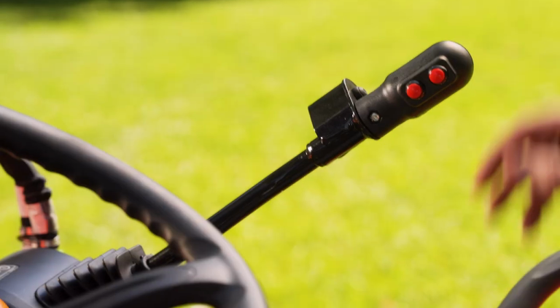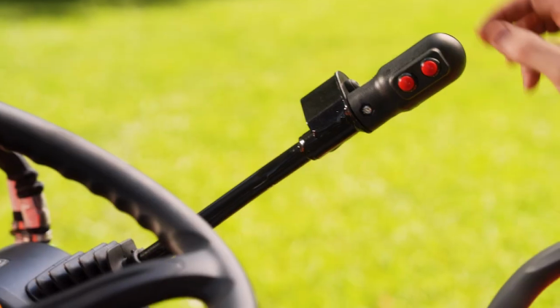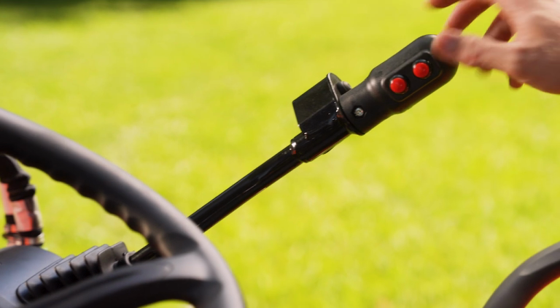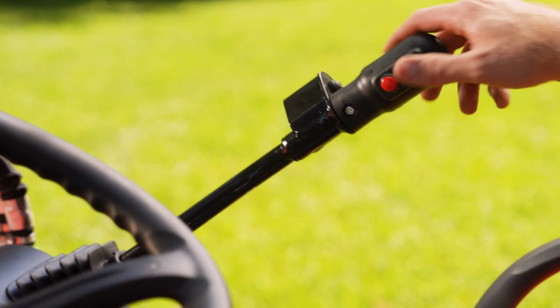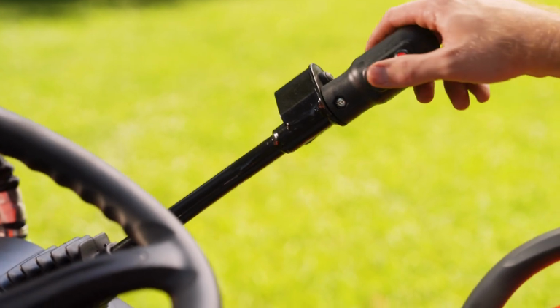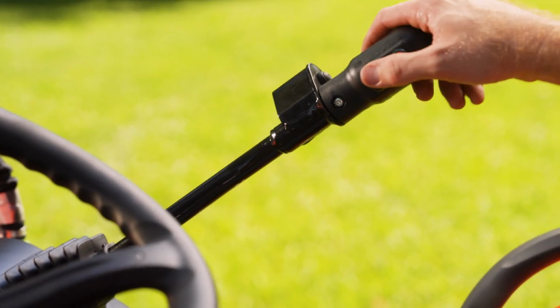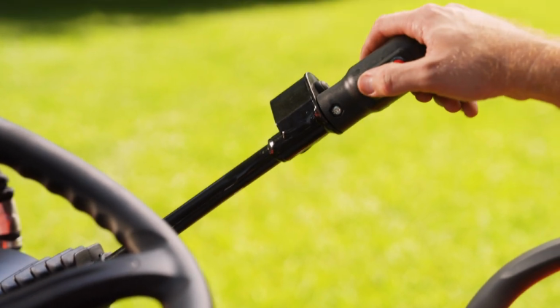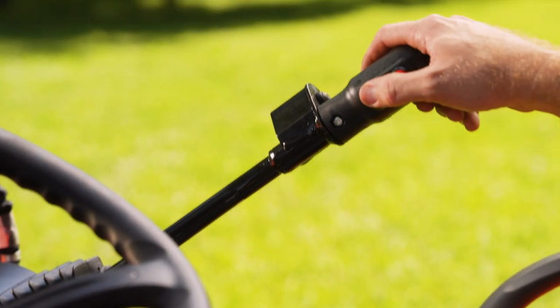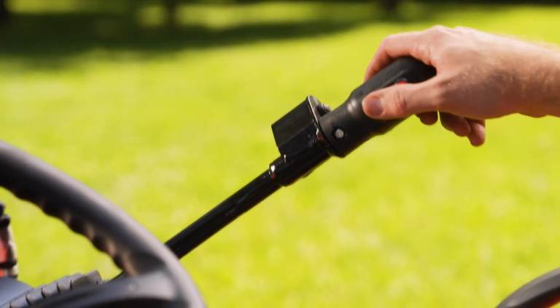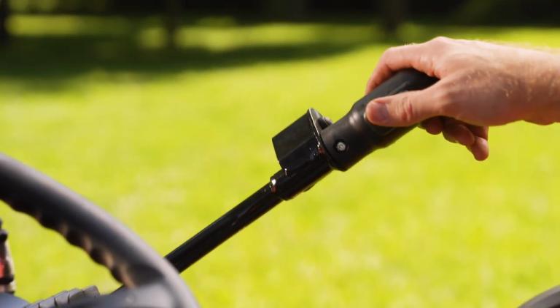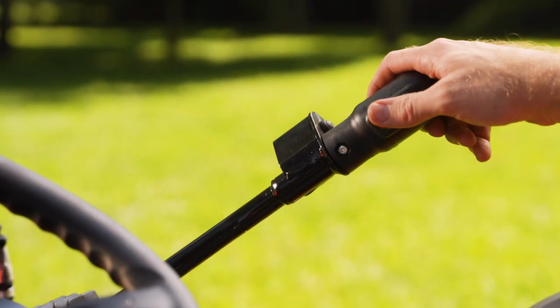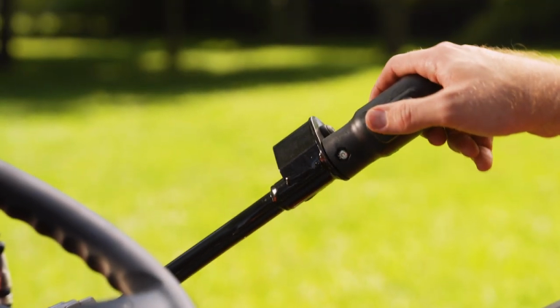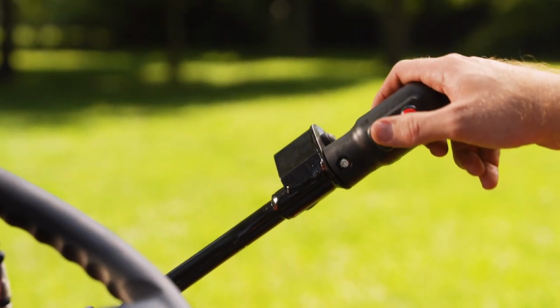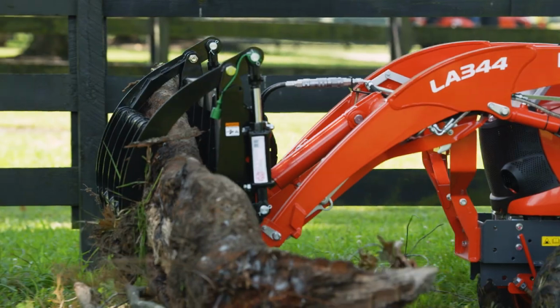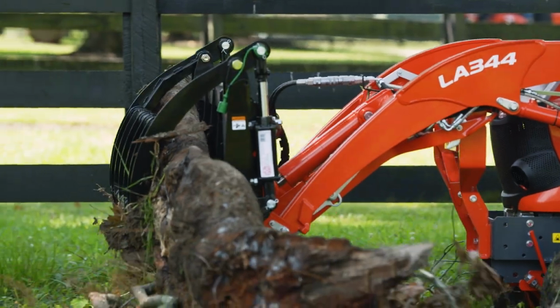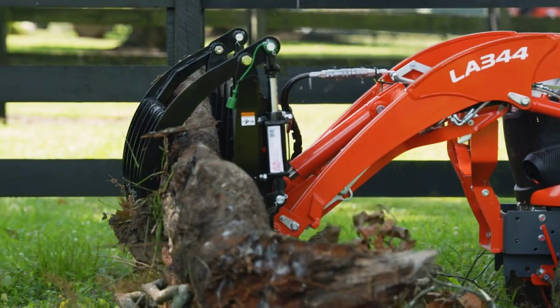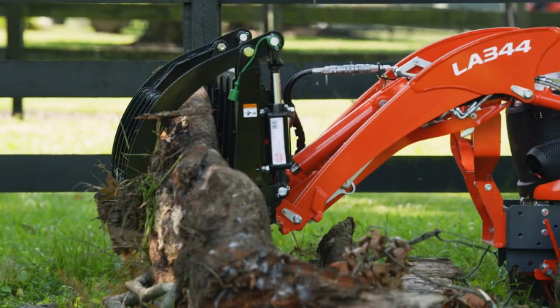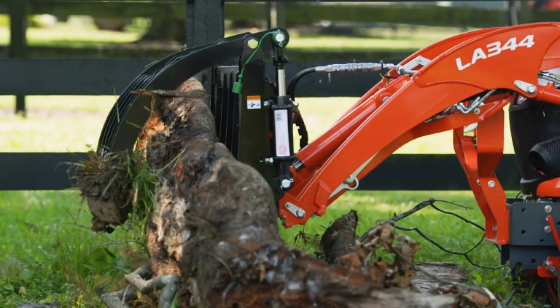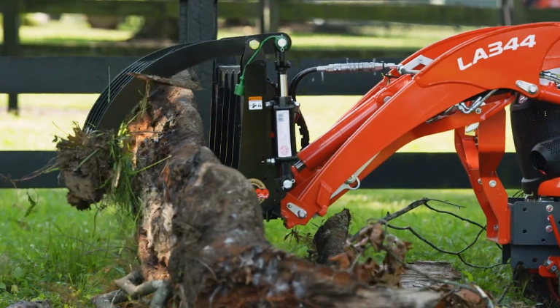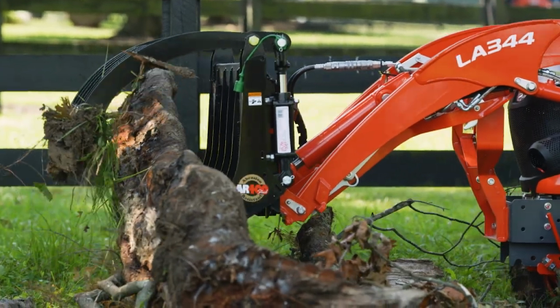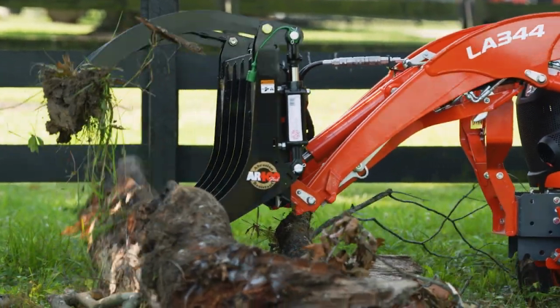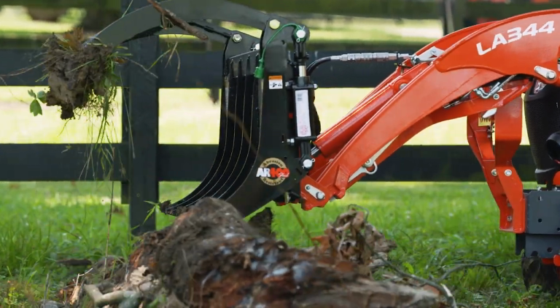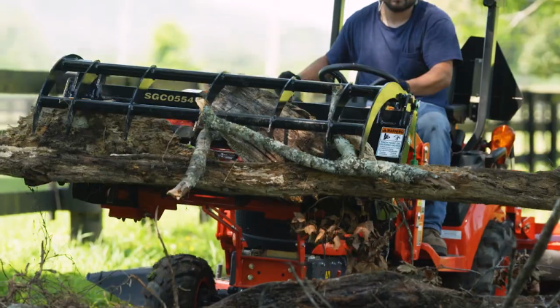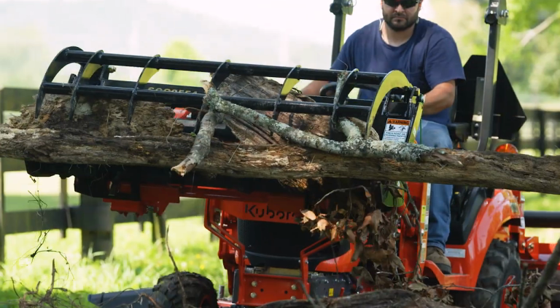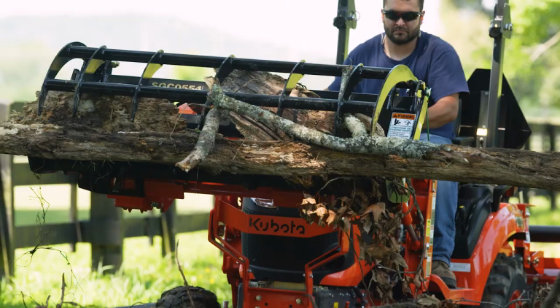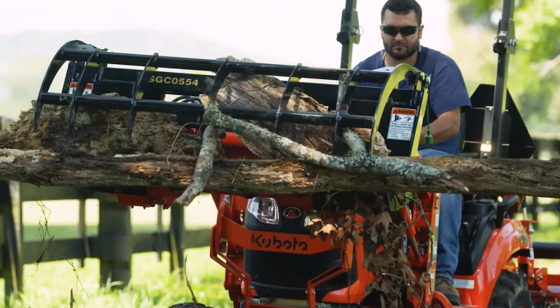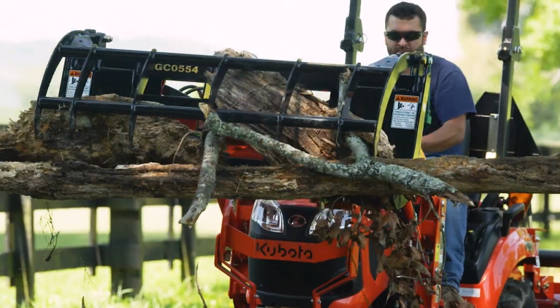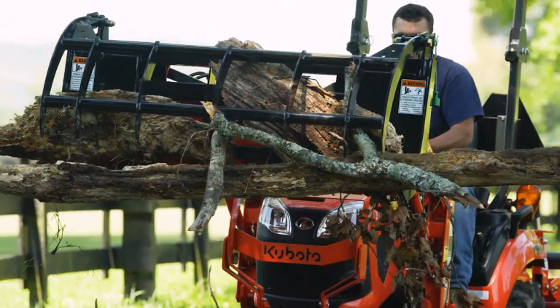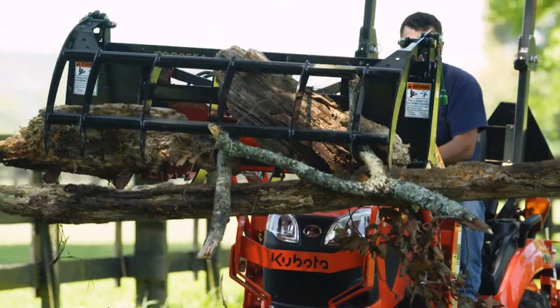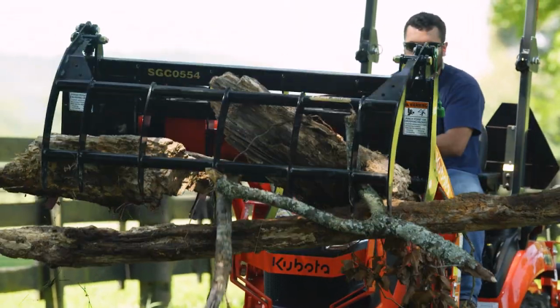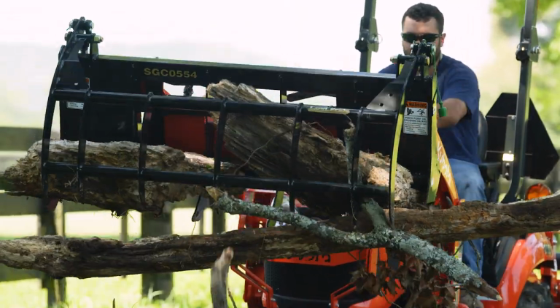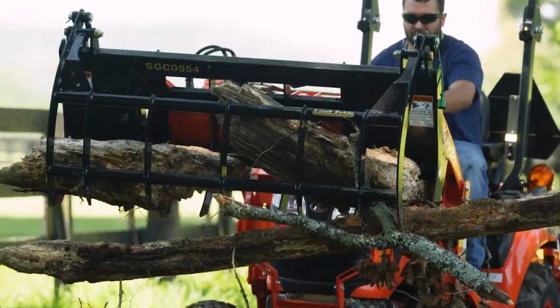Another option is a third-function hydraulic valve, which allows you to have versatility with our multiple land-pryed front loader attachments.